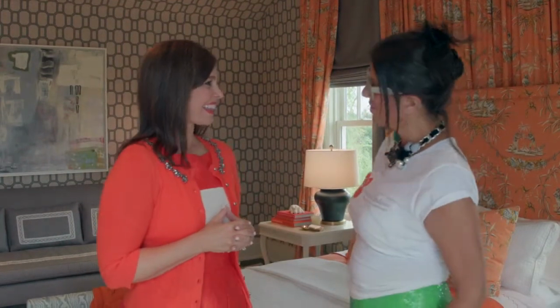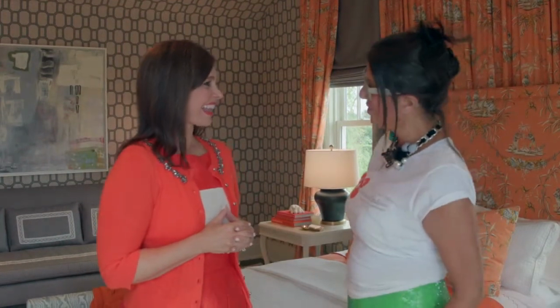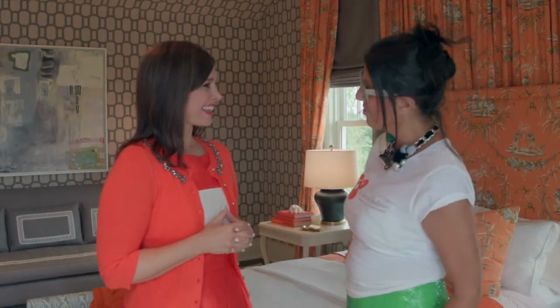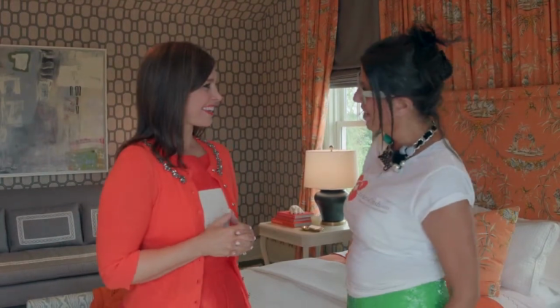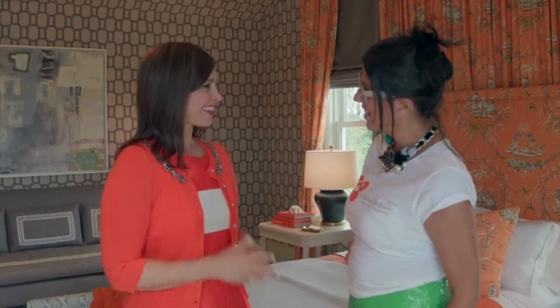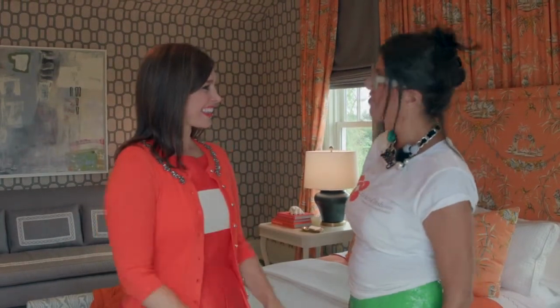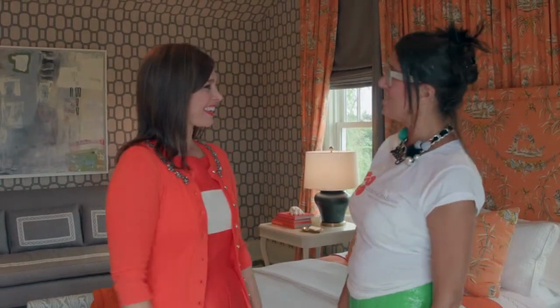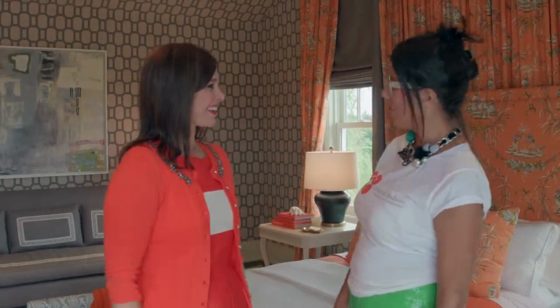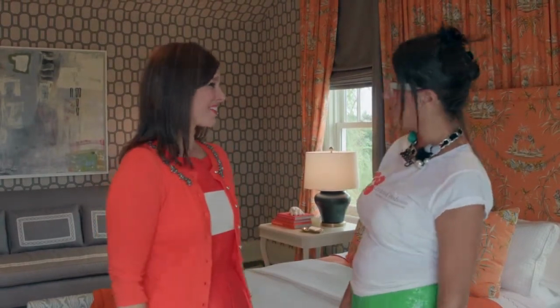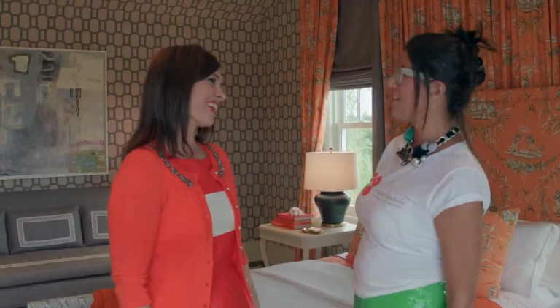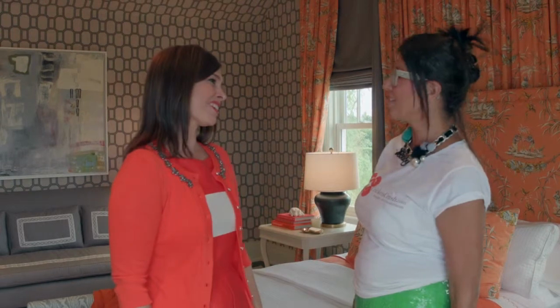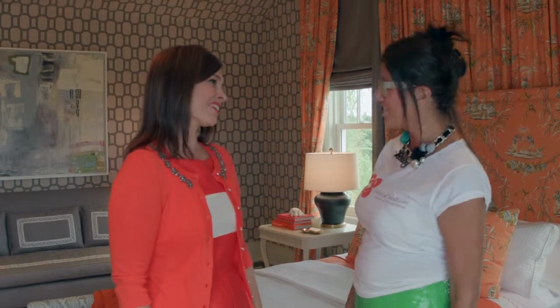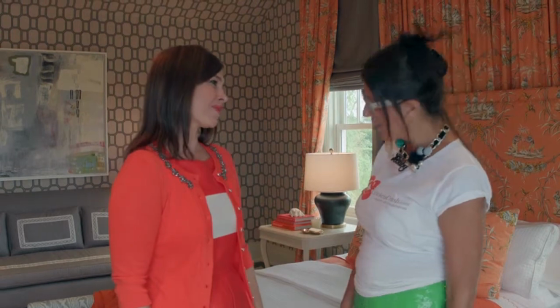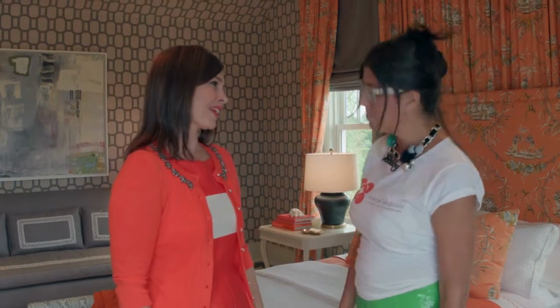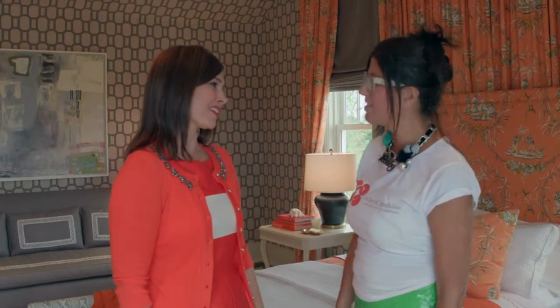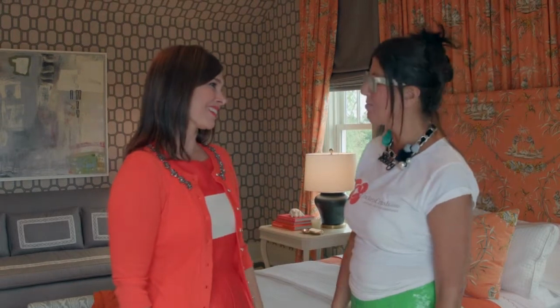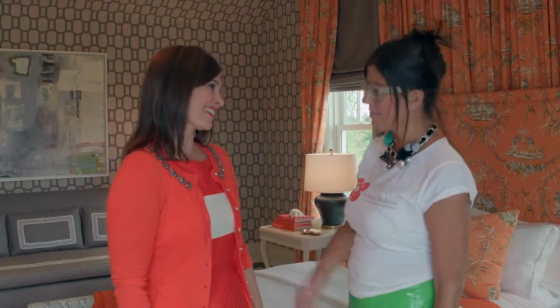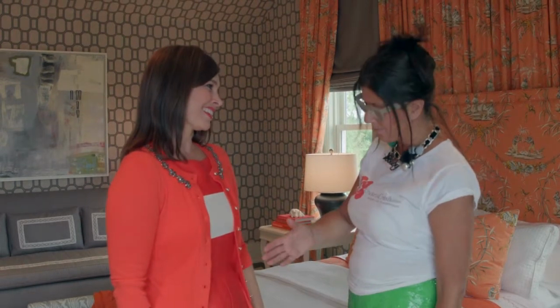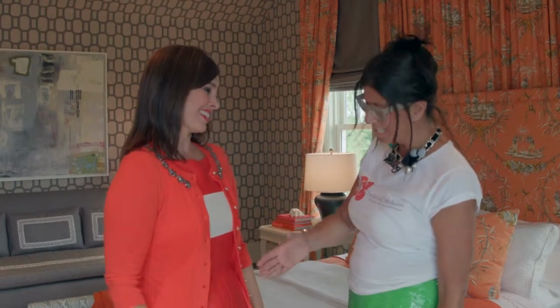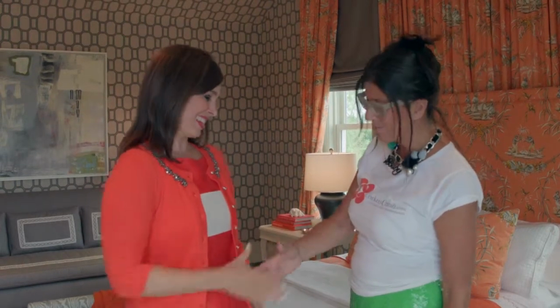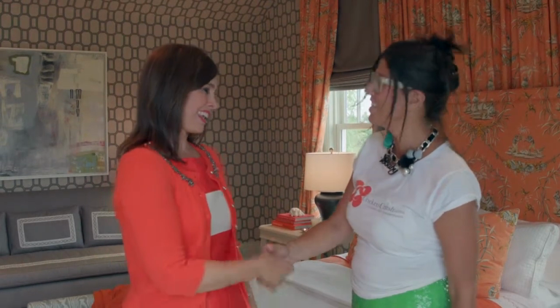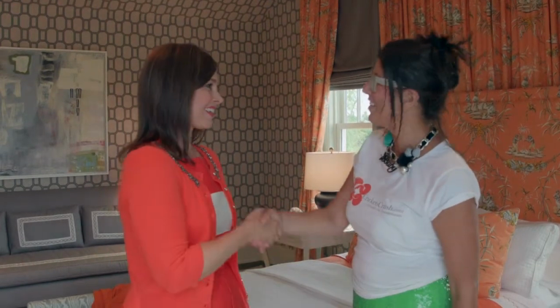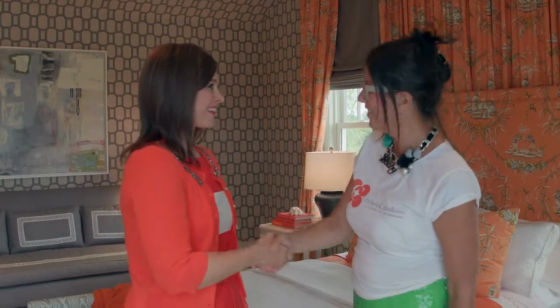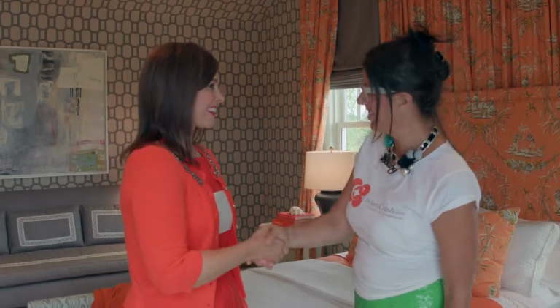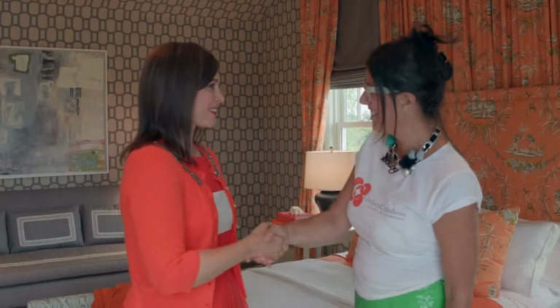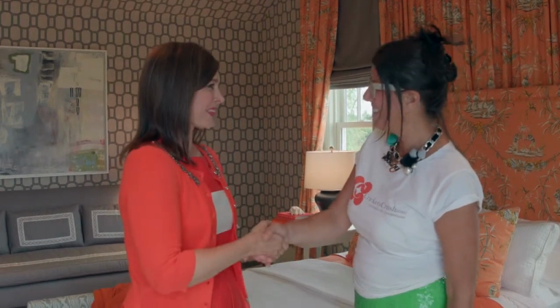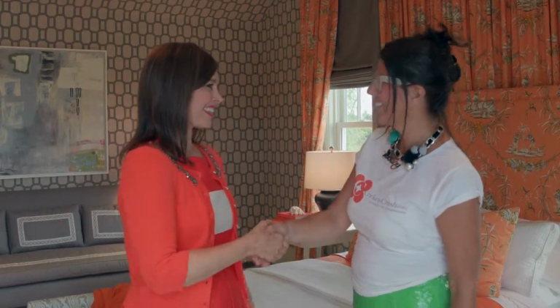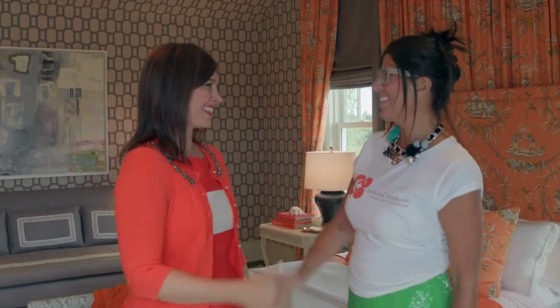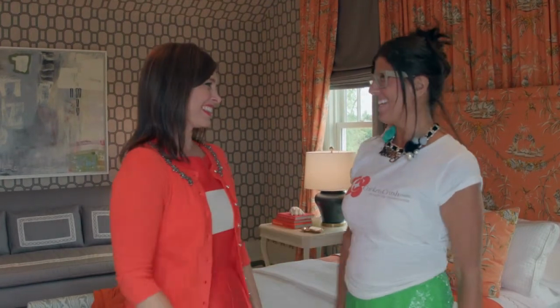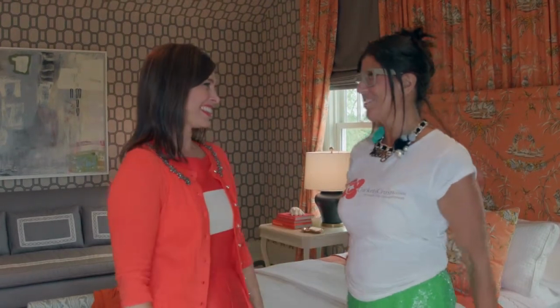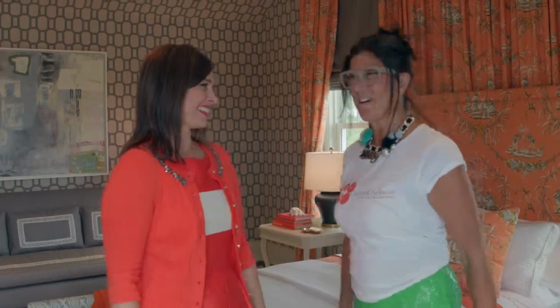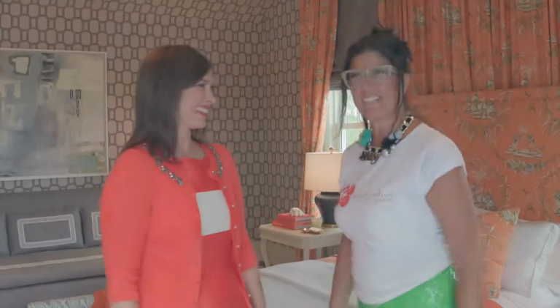You look so great. Congratulations on a stunning master bedroom. Nice to meet you. Thank you. Nice to meet you. Thanks so much.